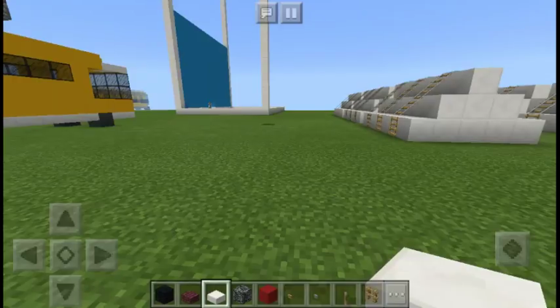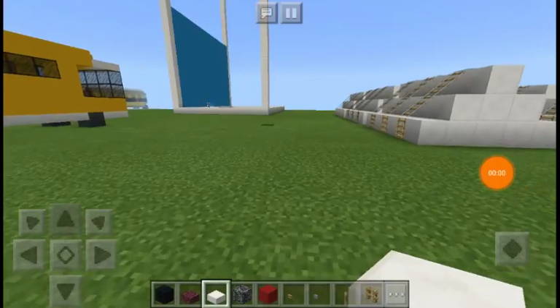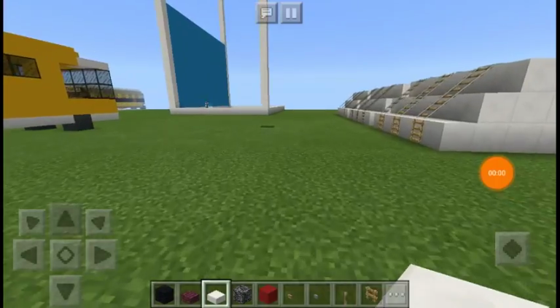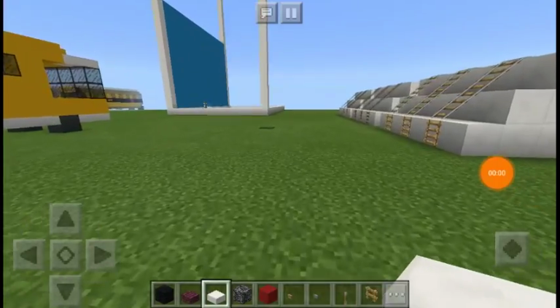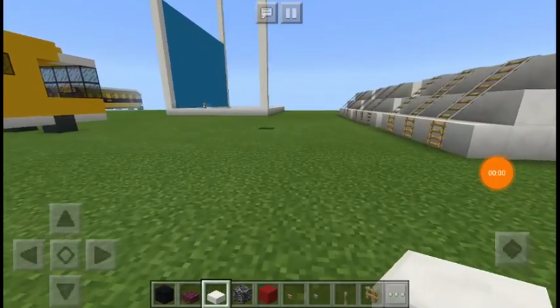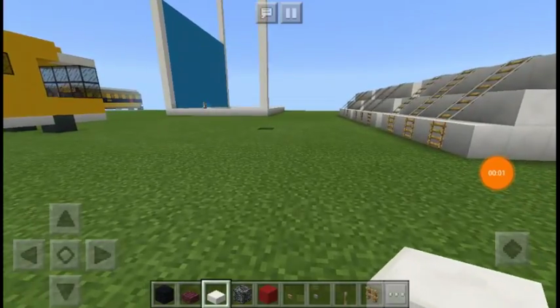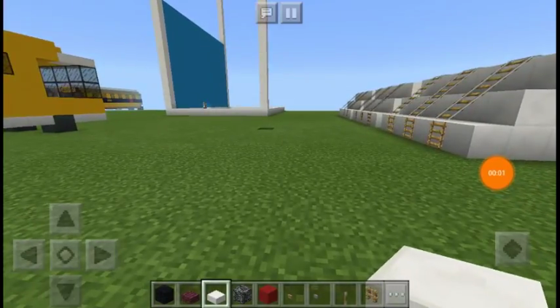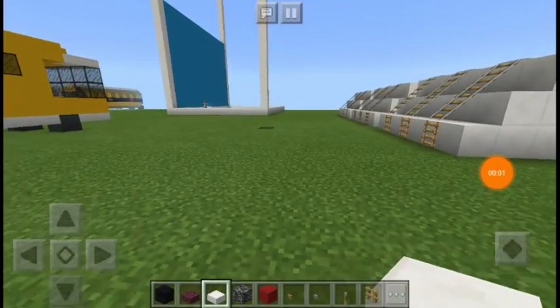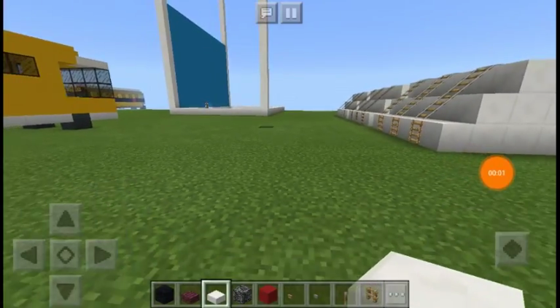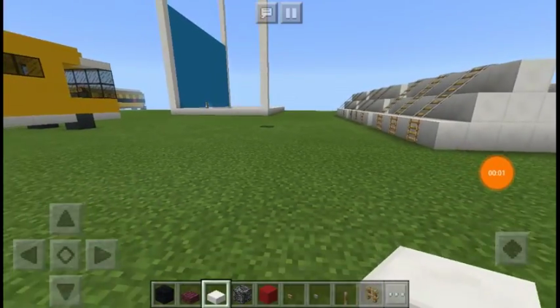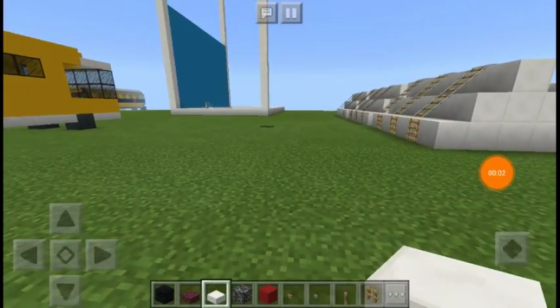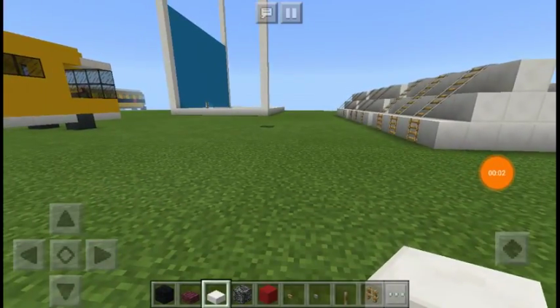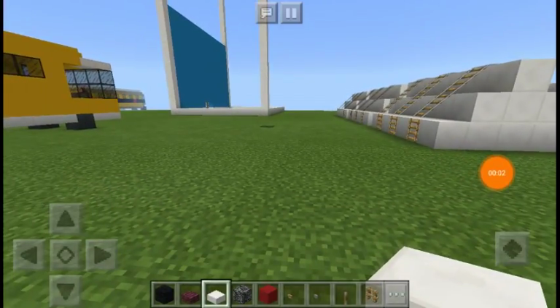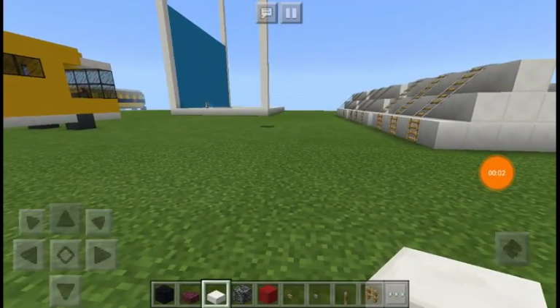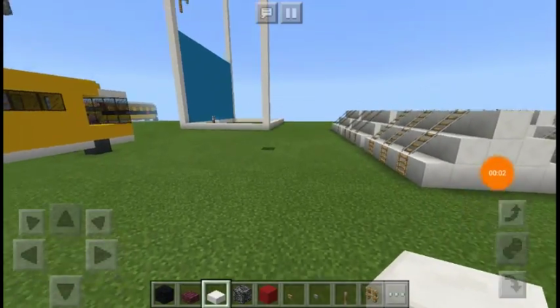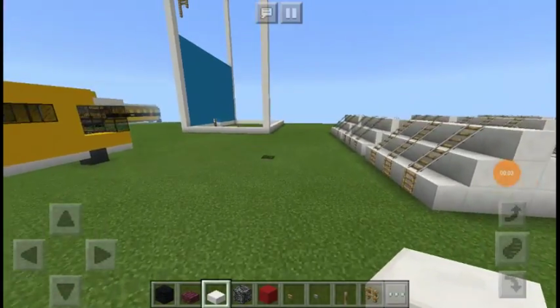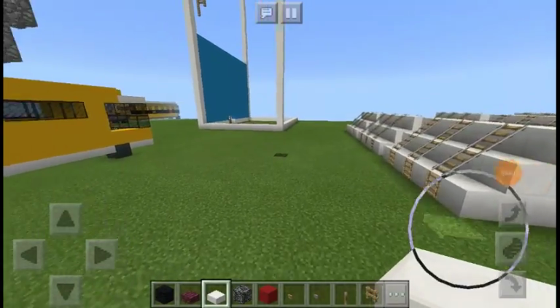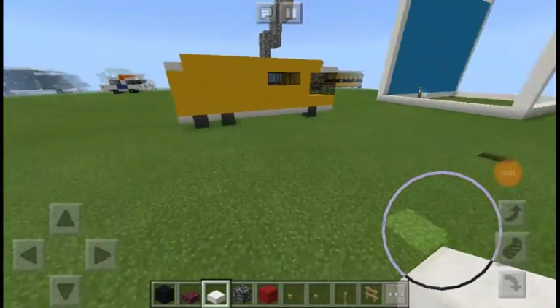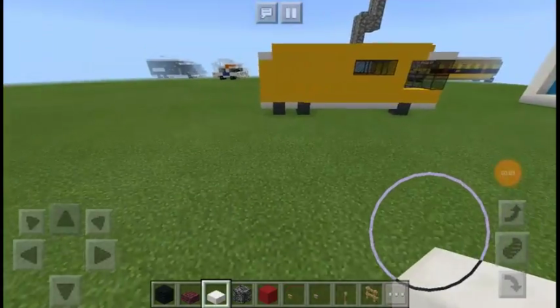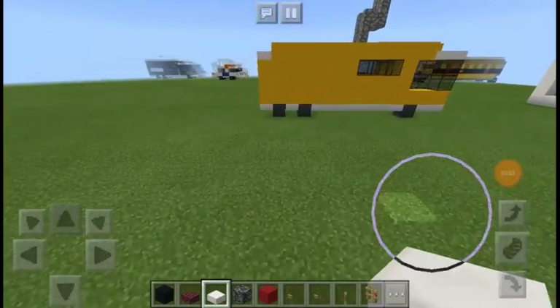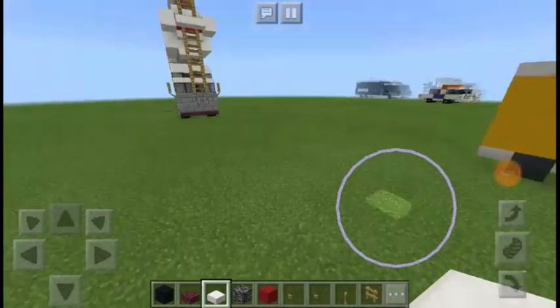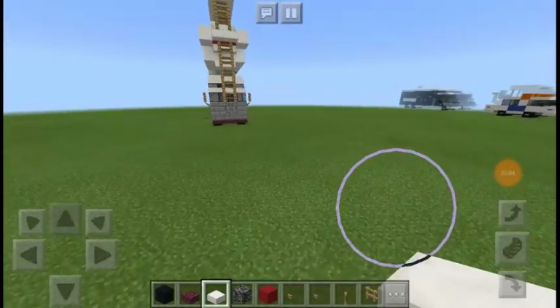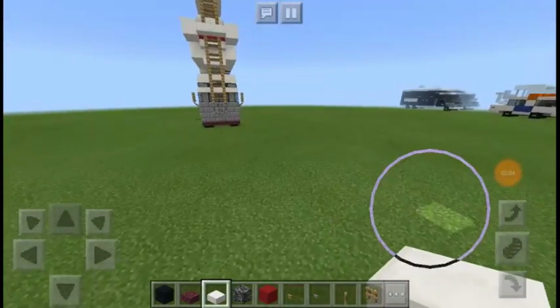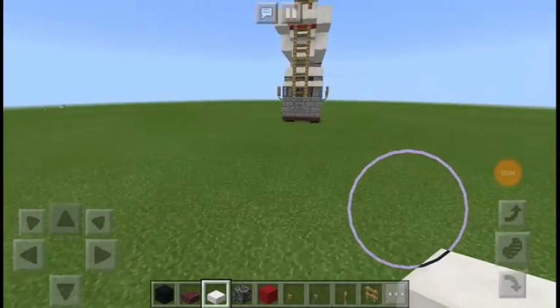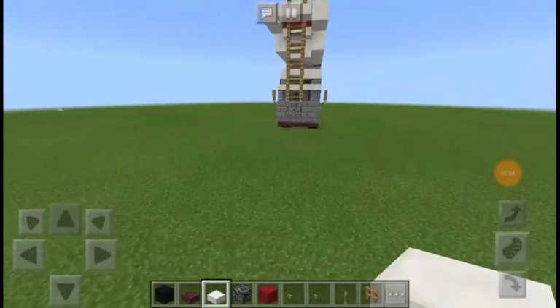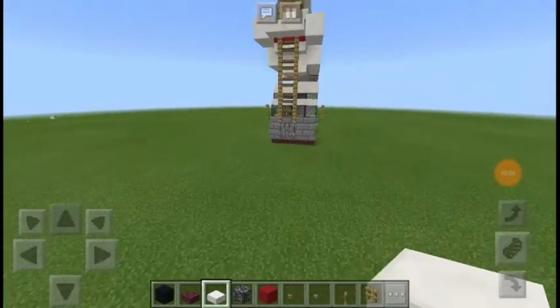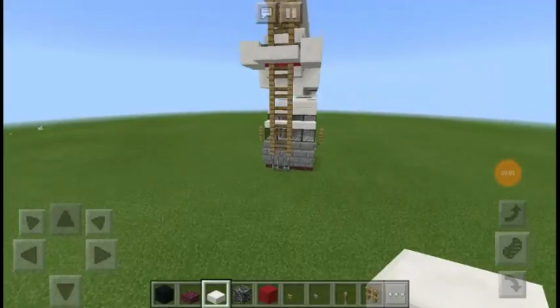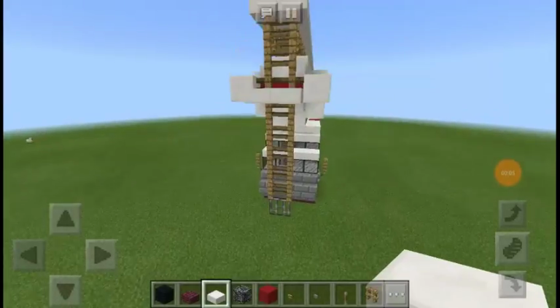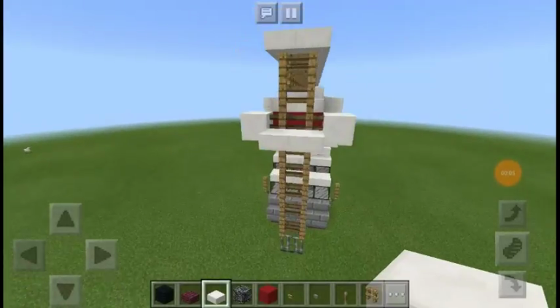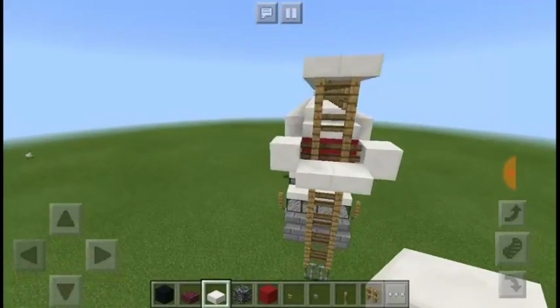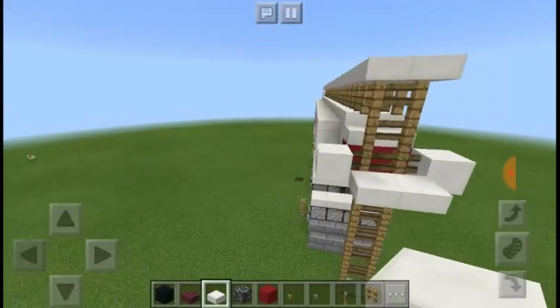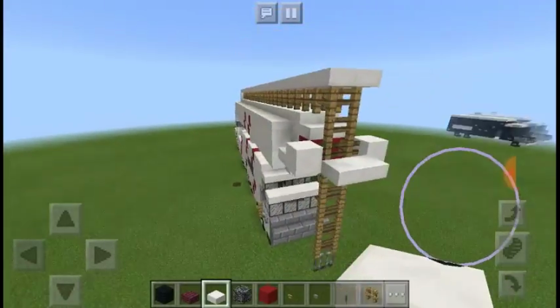Hi guys, it's XOC5000, and today in this video, we're going to be building this realistic crane truck.